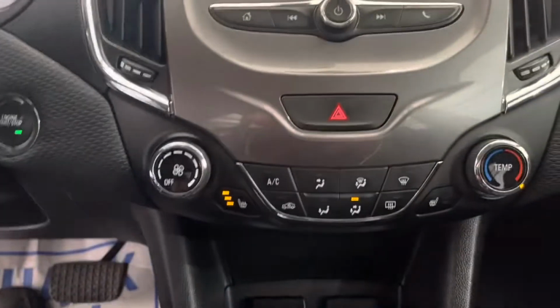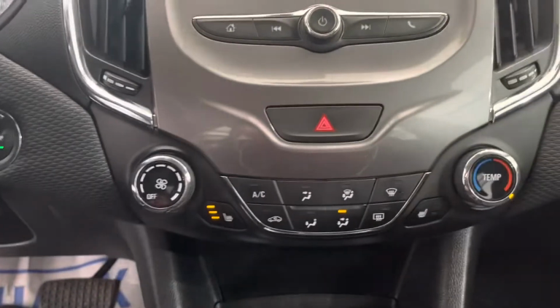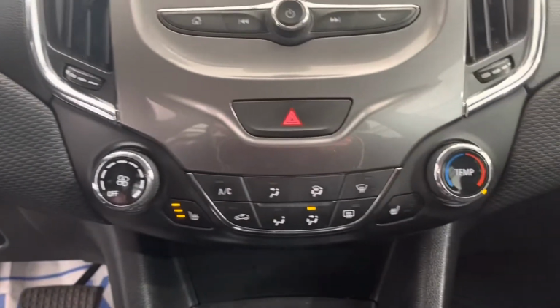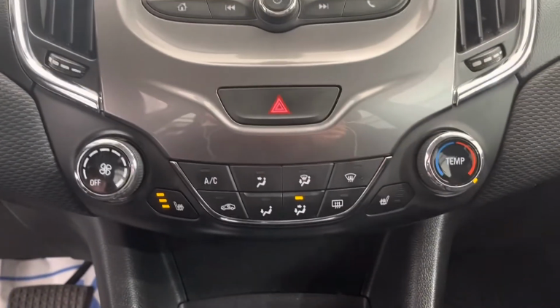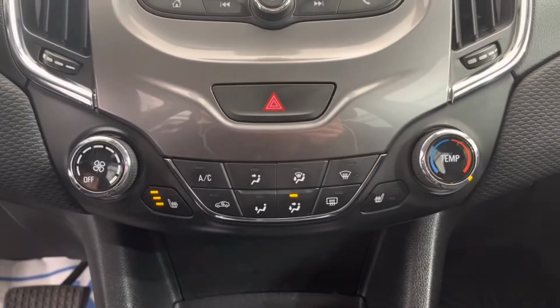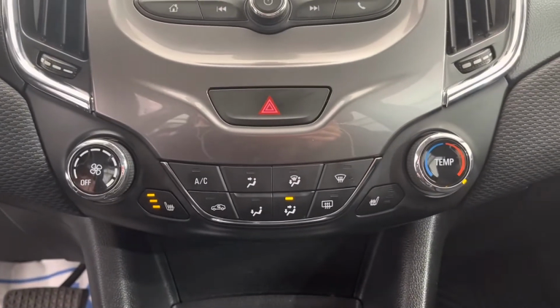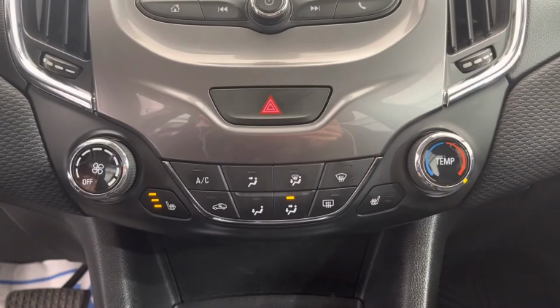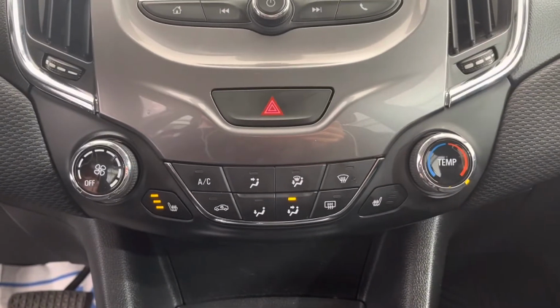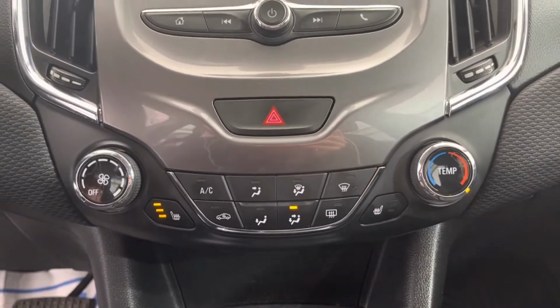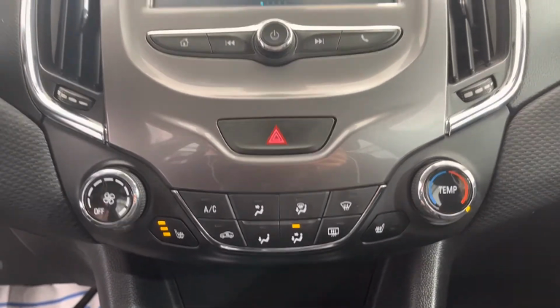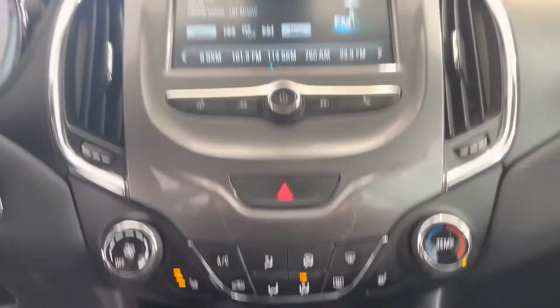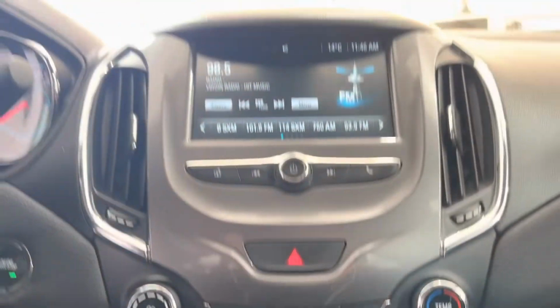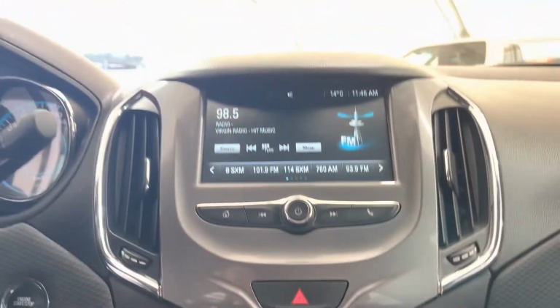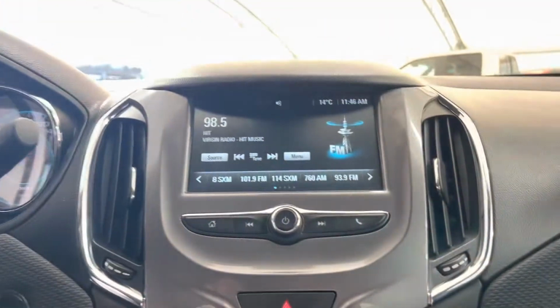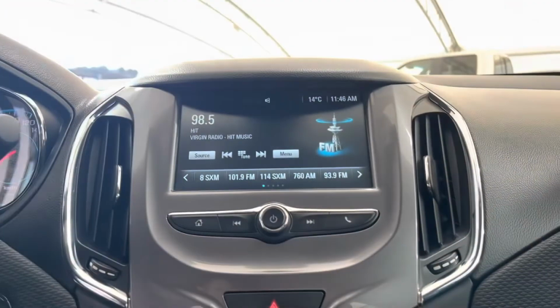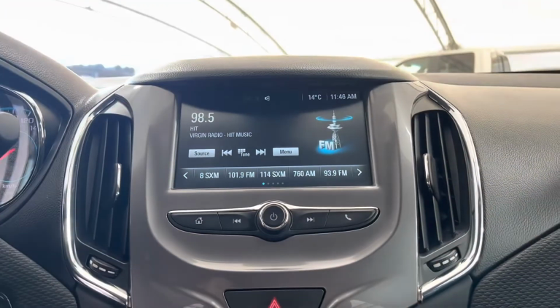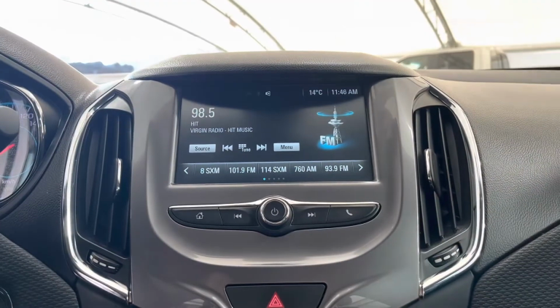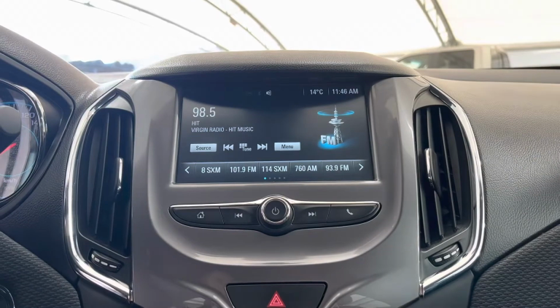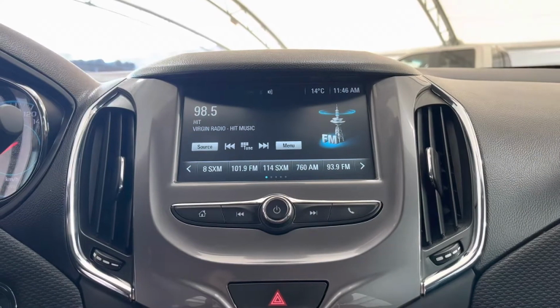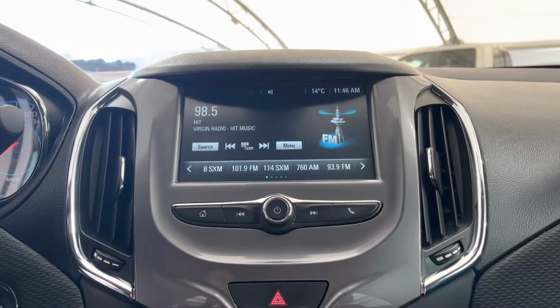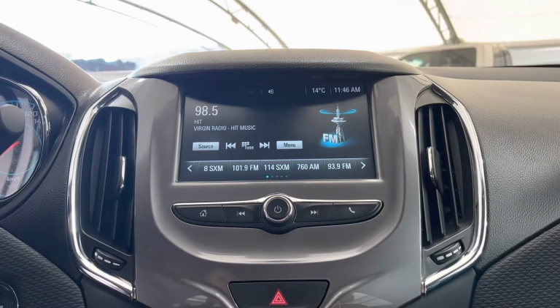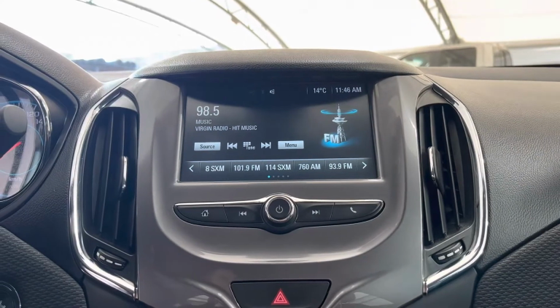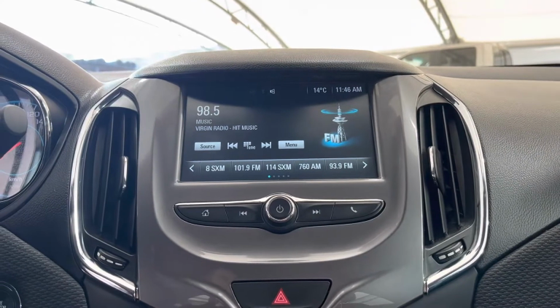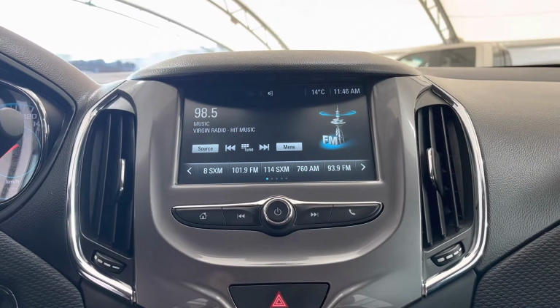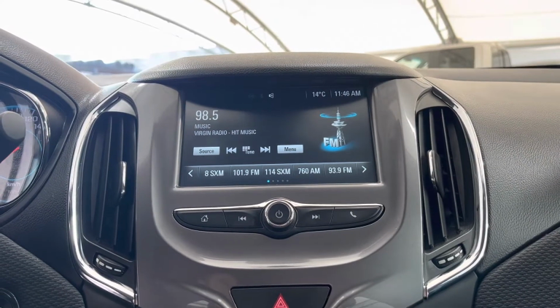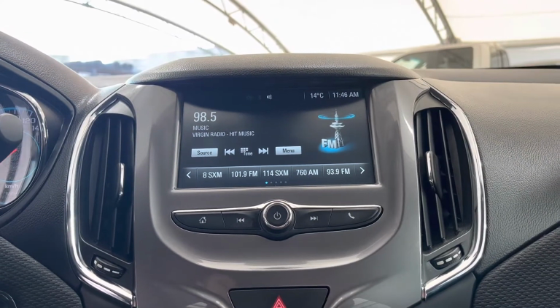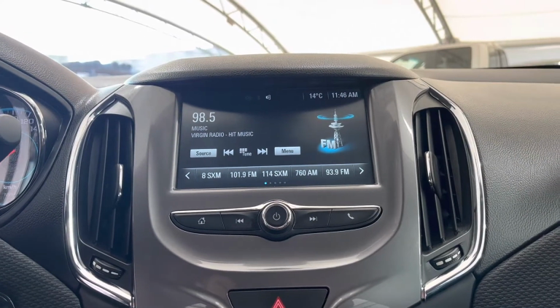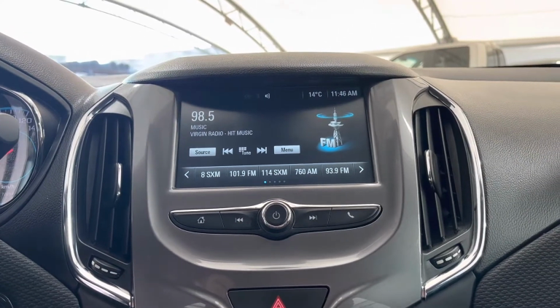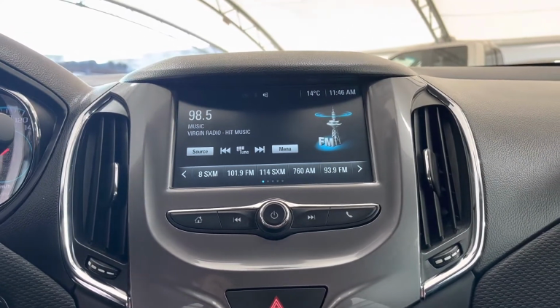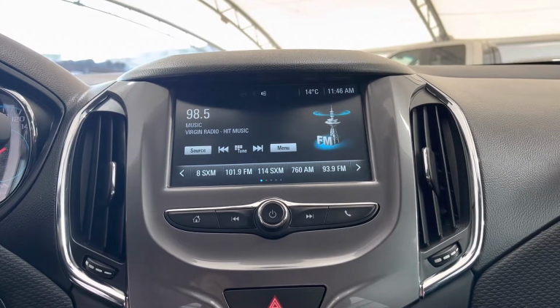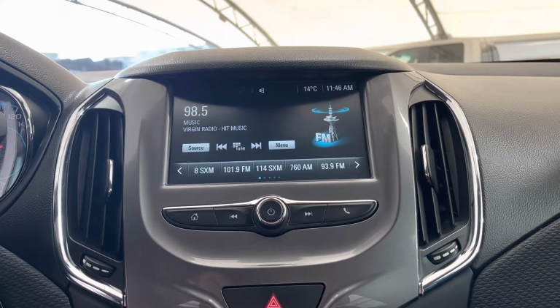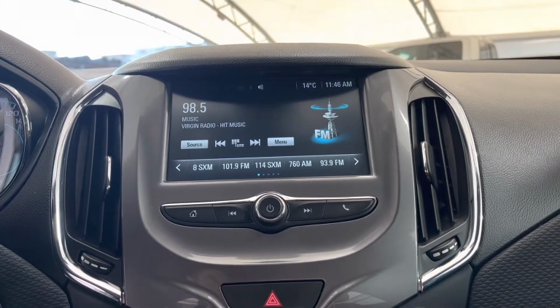Down here we're looking at our climate controls, and right above it is our touchscreen infotainment system.